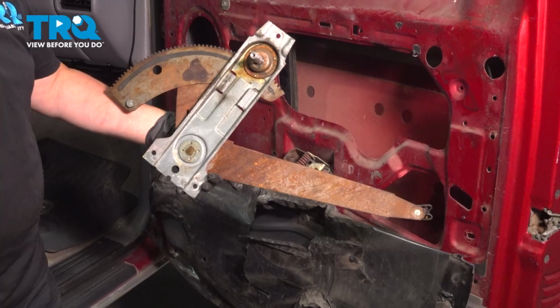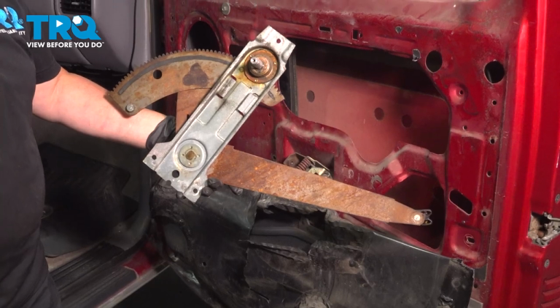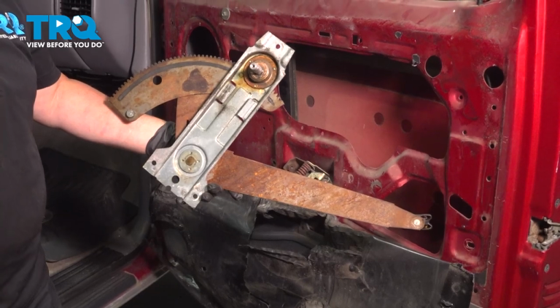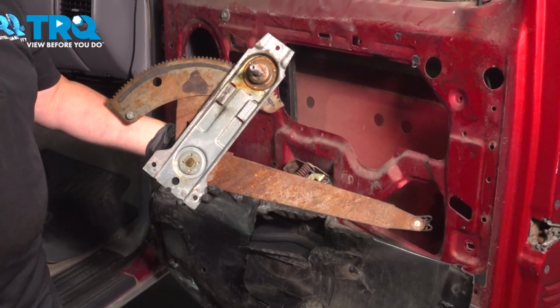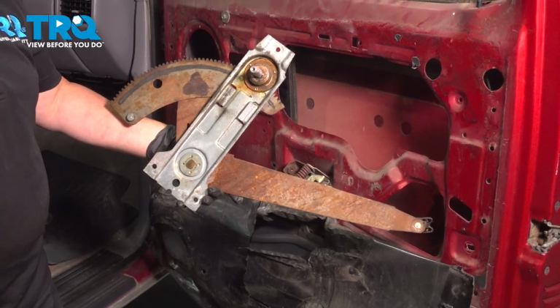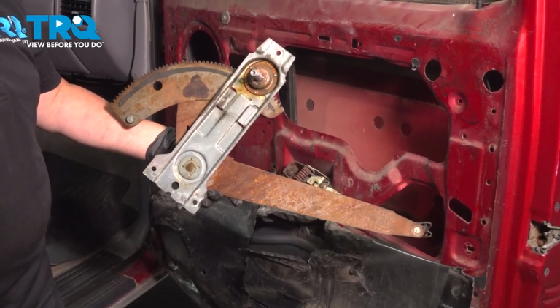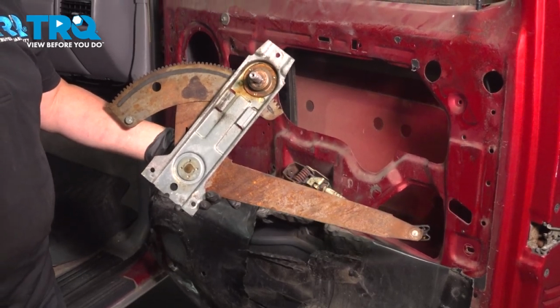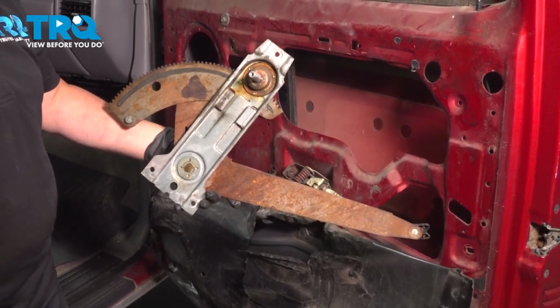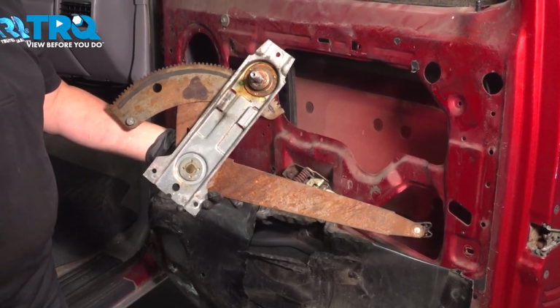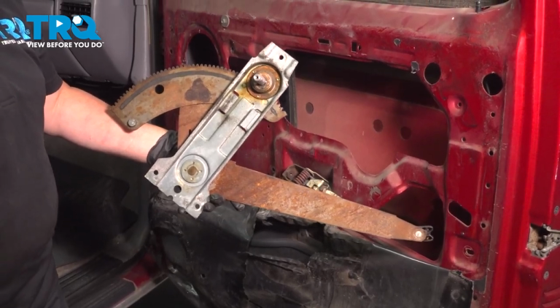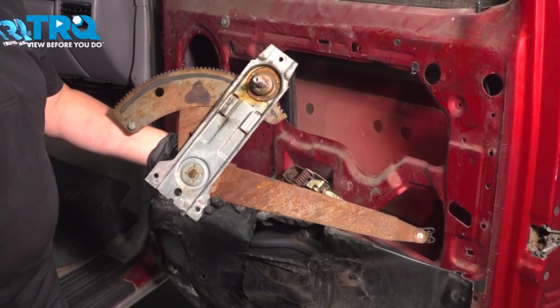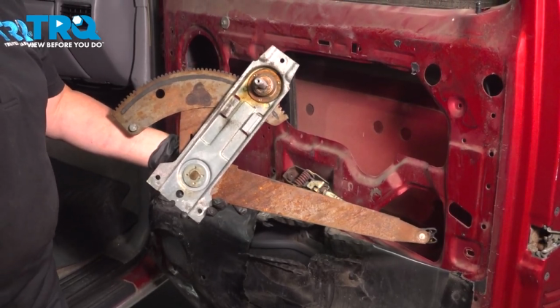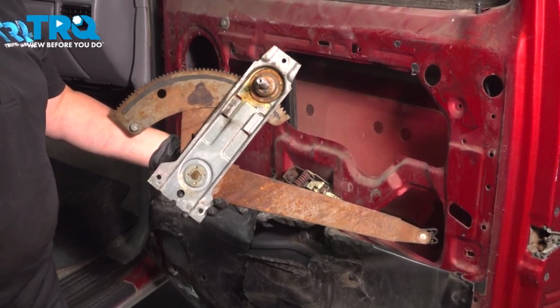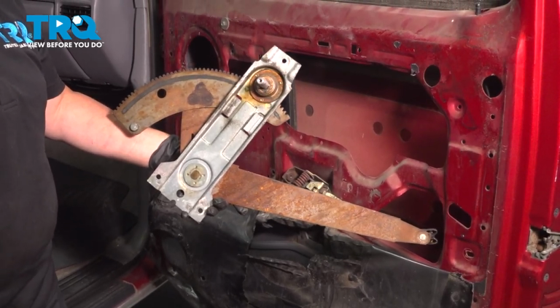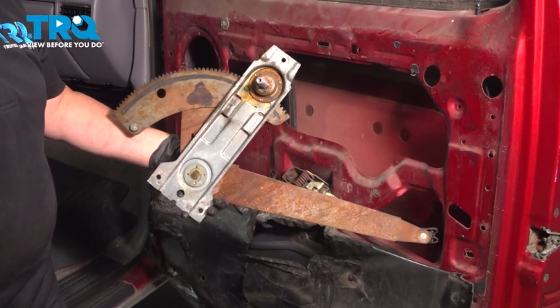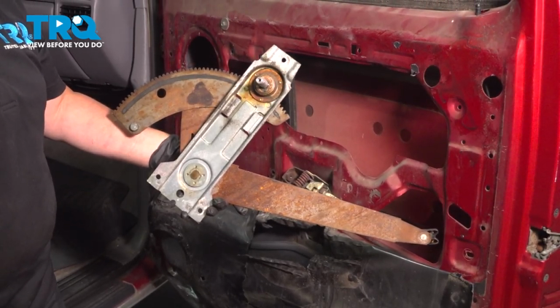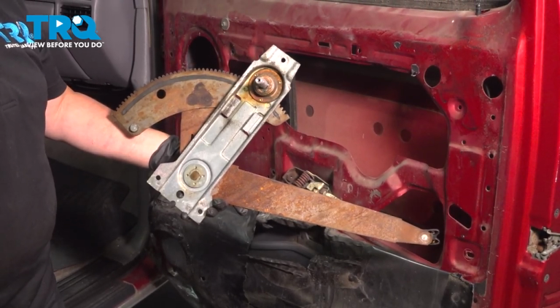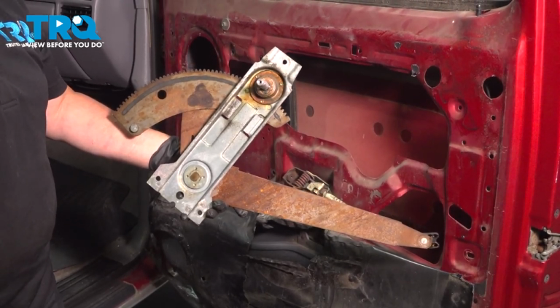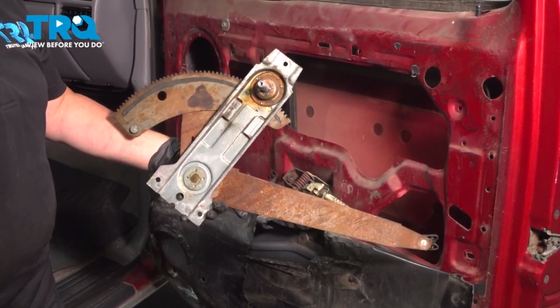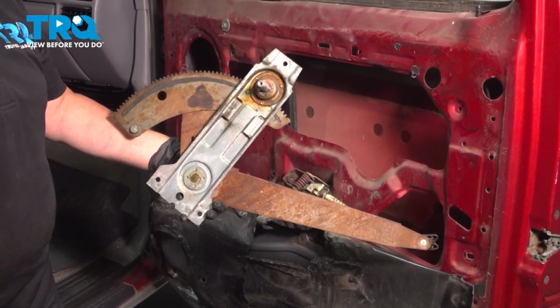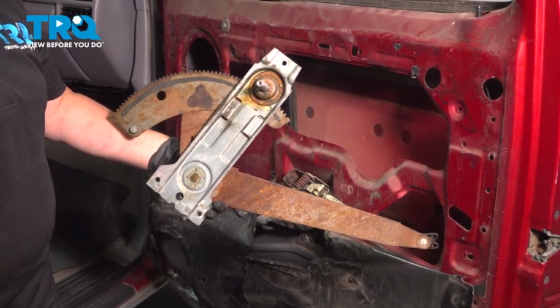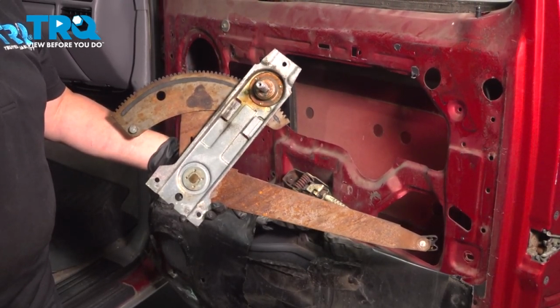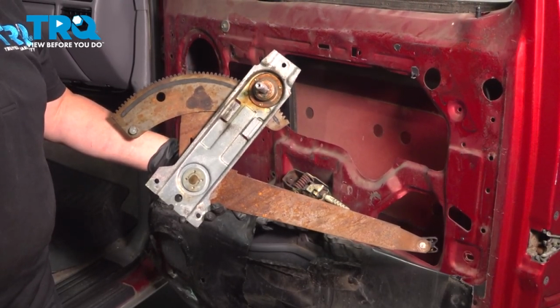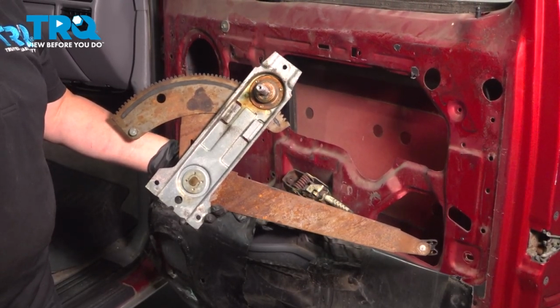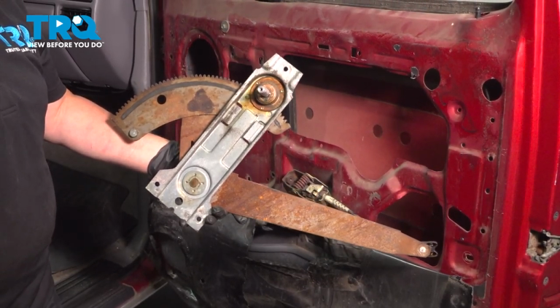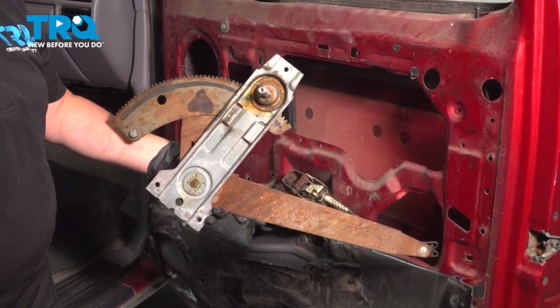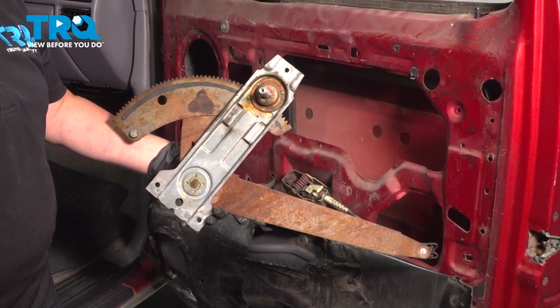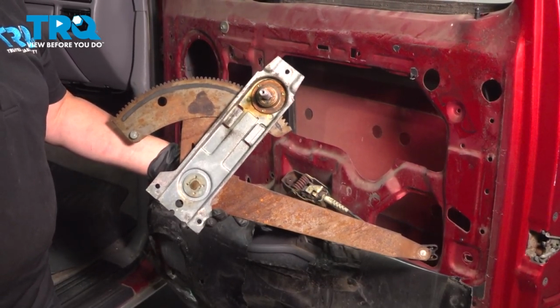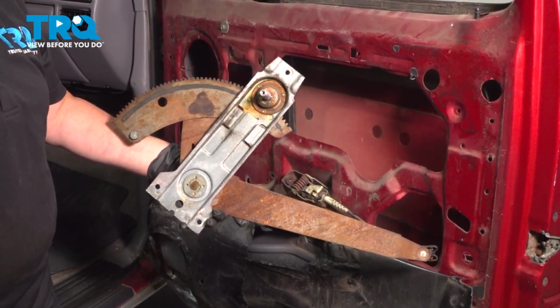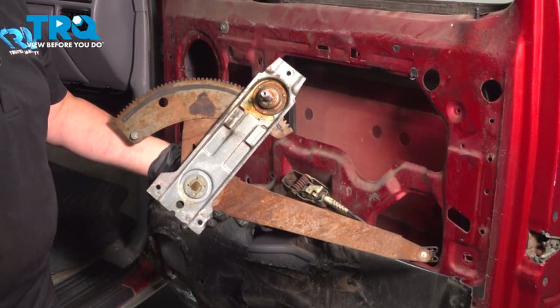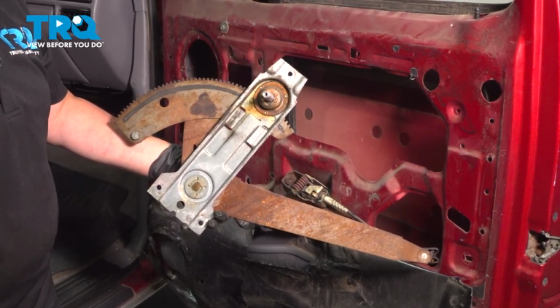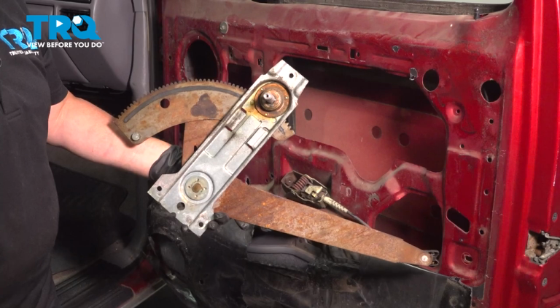In this video, I'm gonna show you how to remove and replace a window regulator on an F-150.